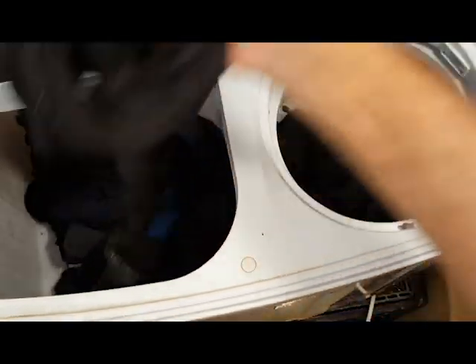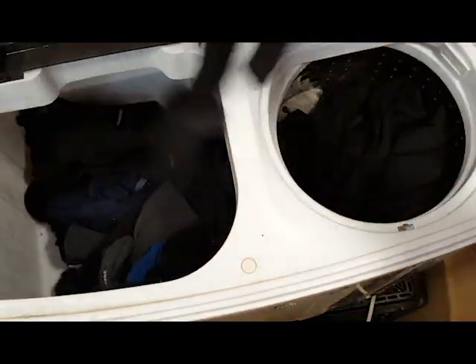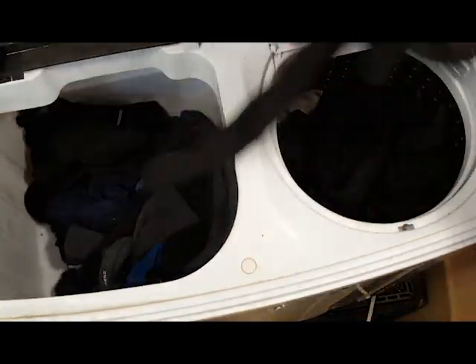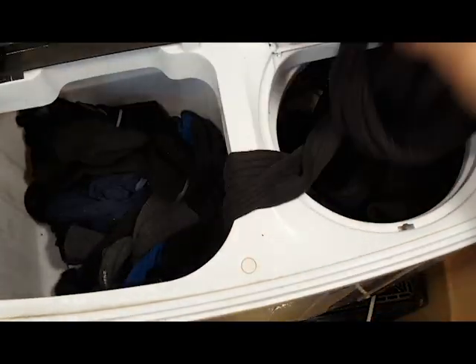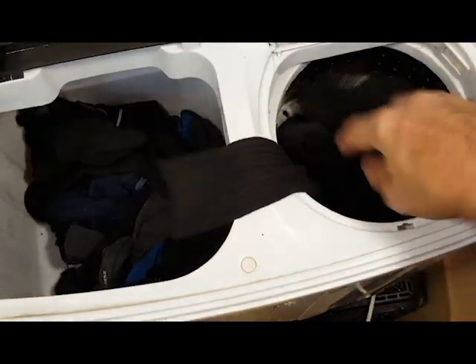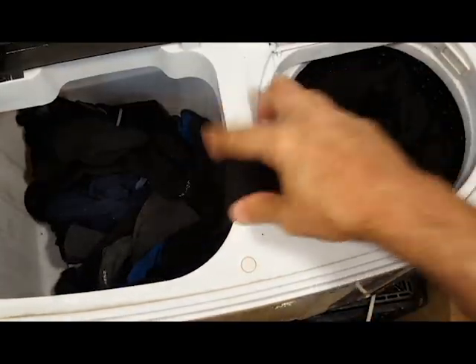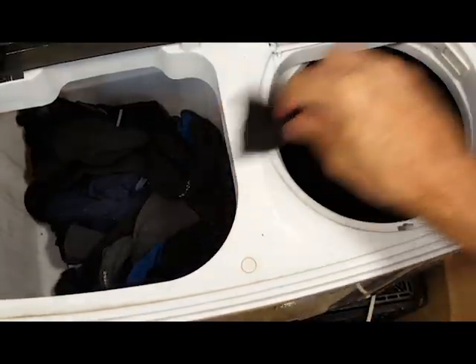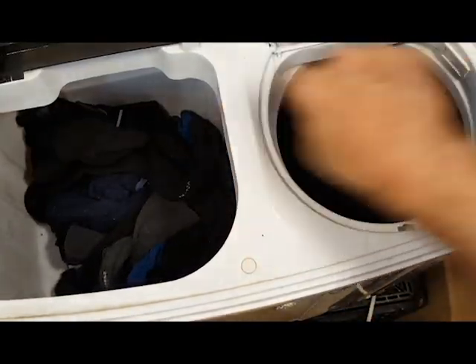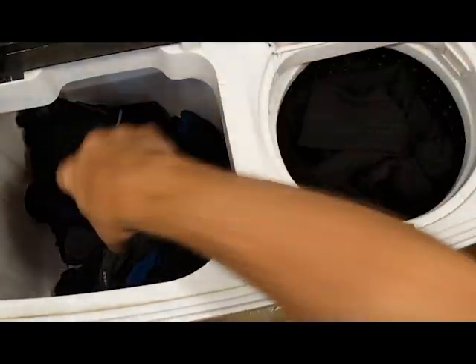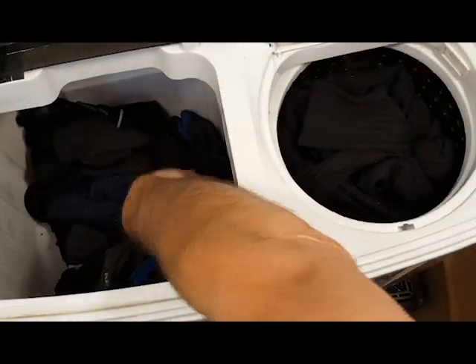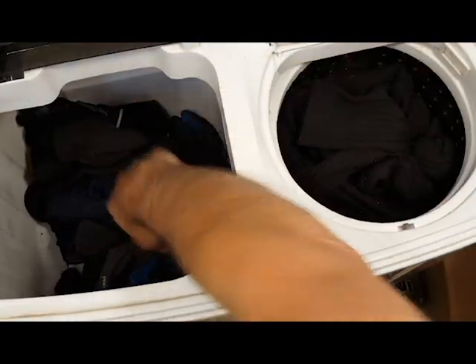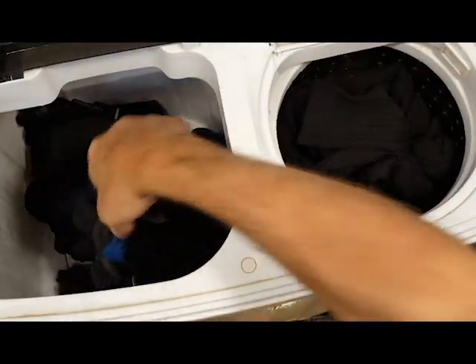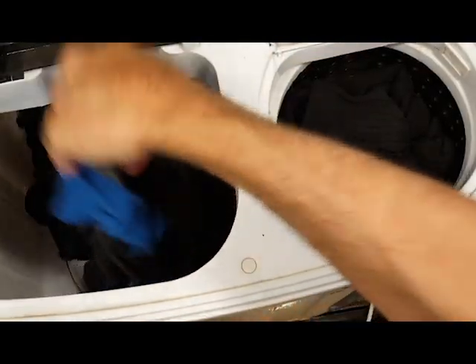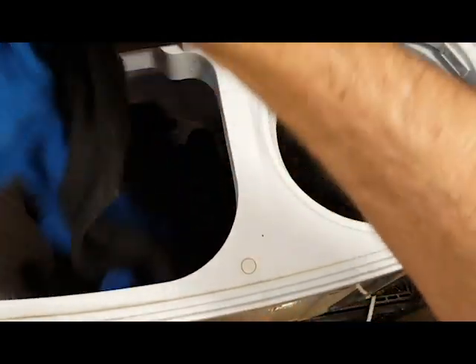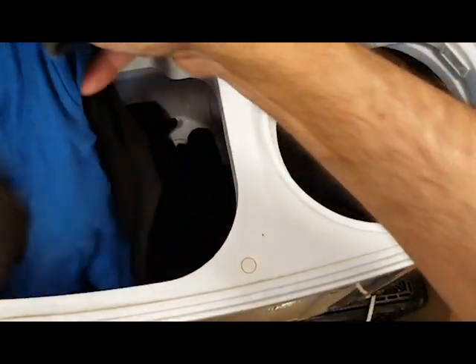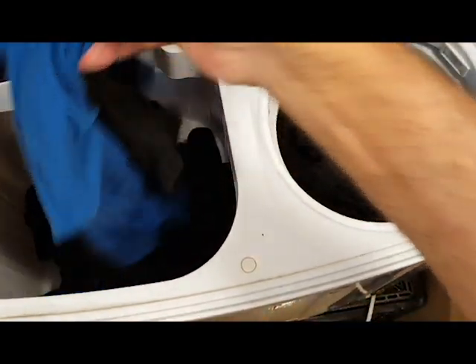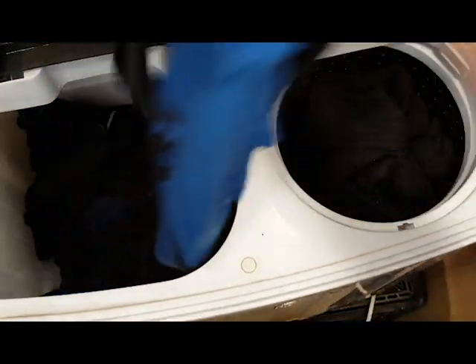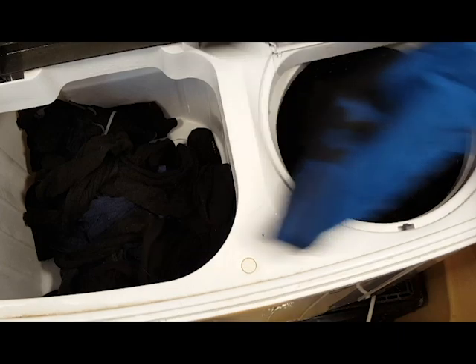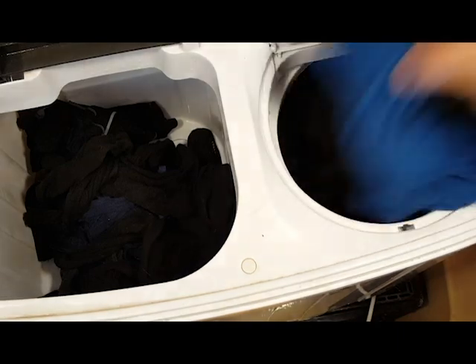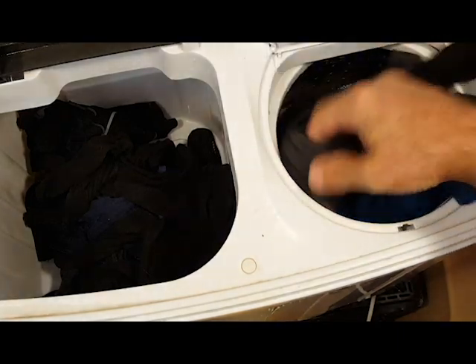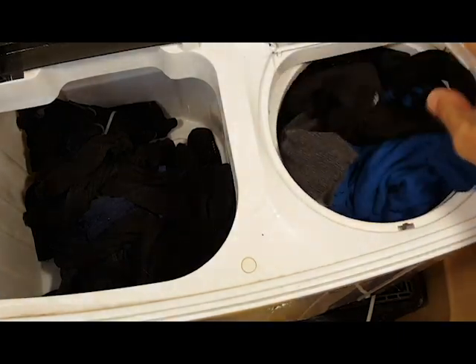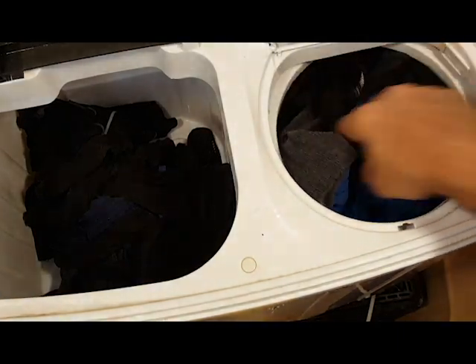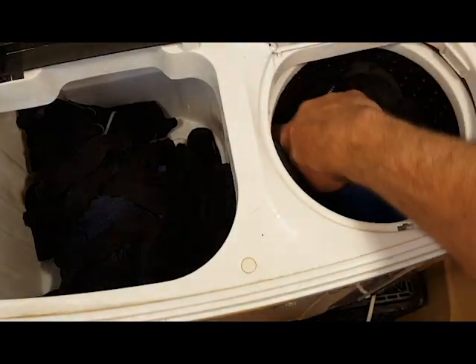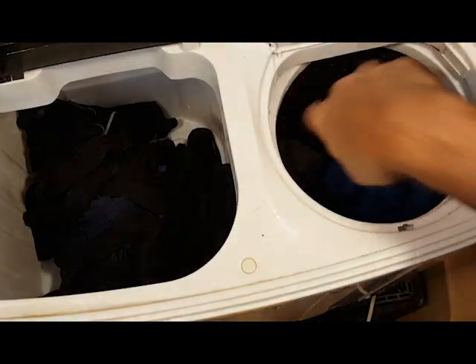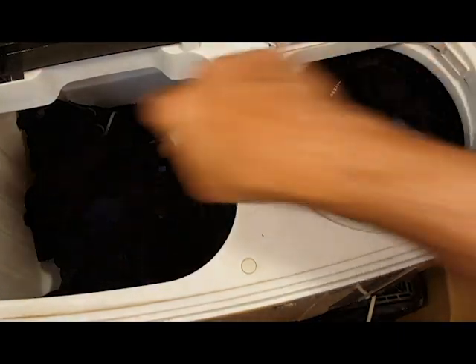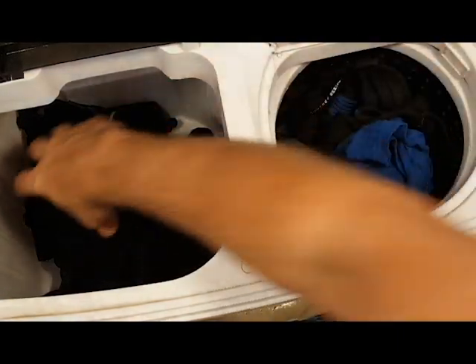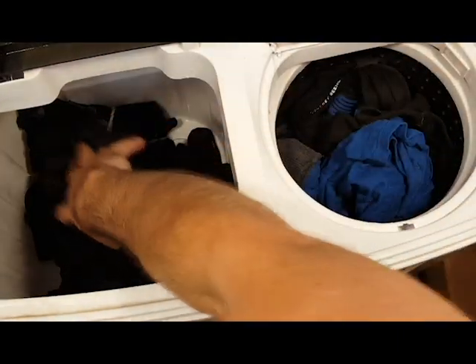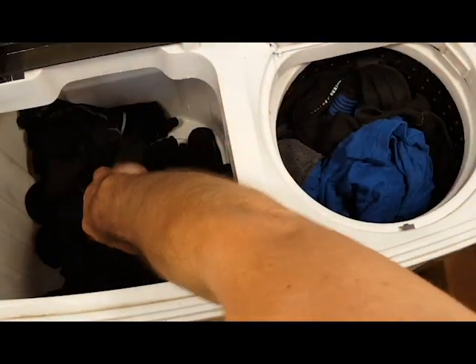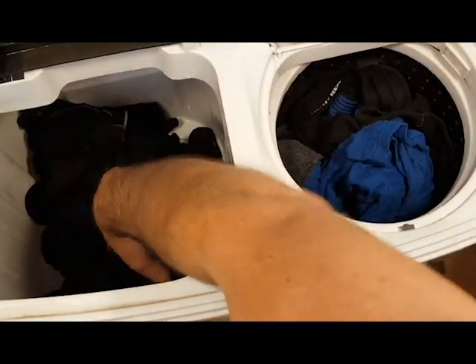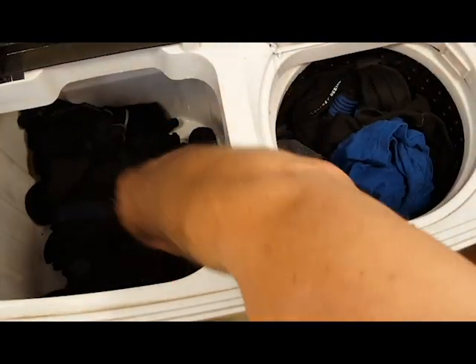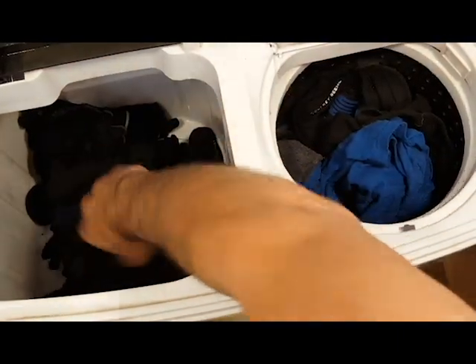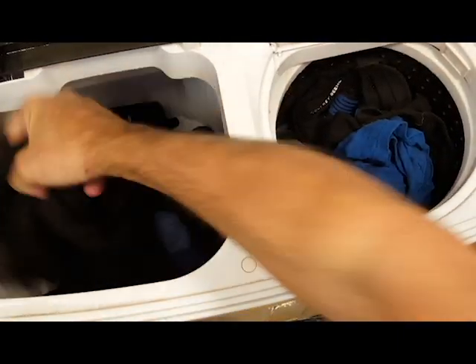Do not overload the spin tub. When we did it once, you could smell heated rubber — but it works just fine if you don't pack it too much.